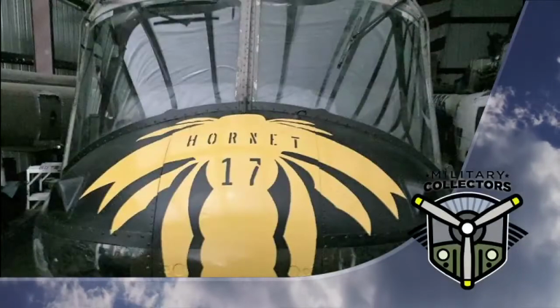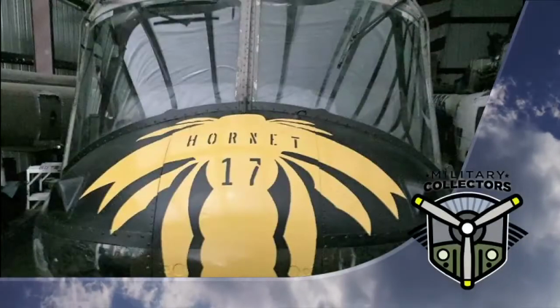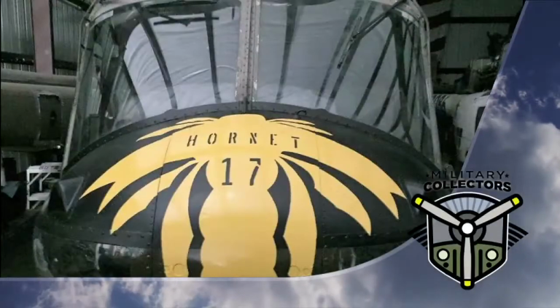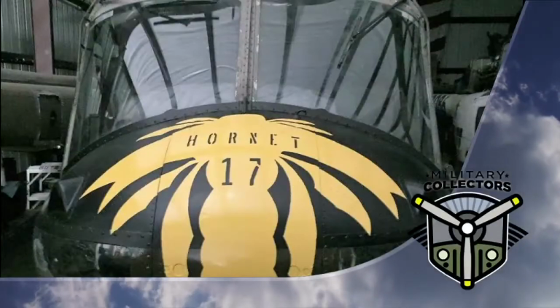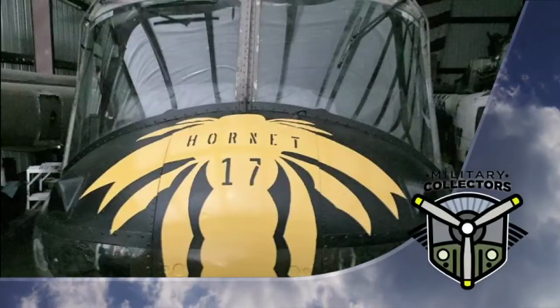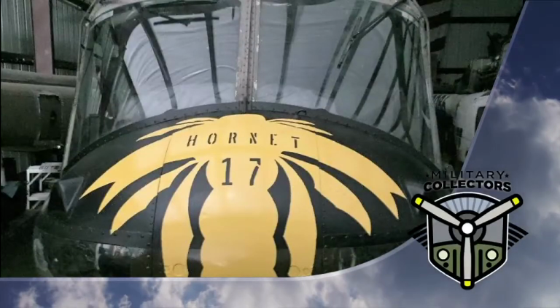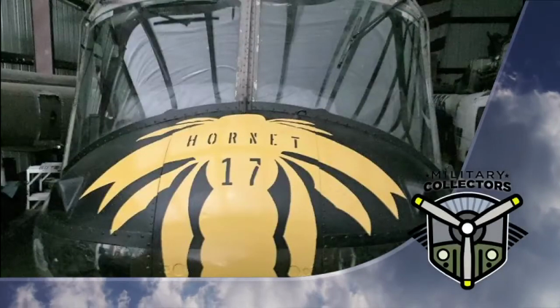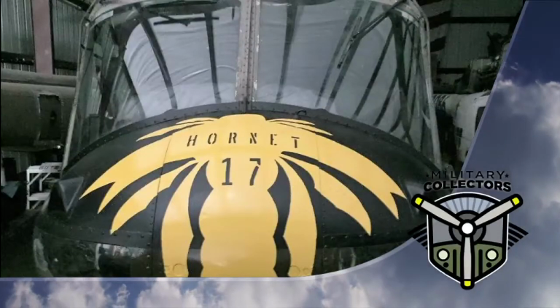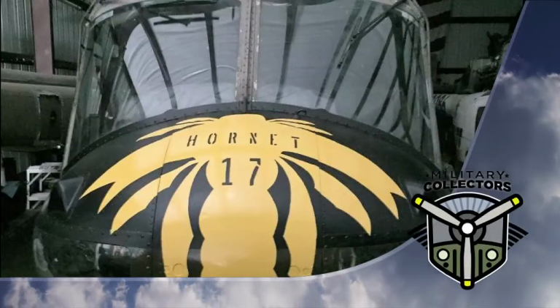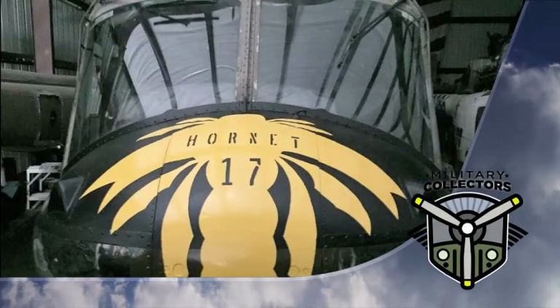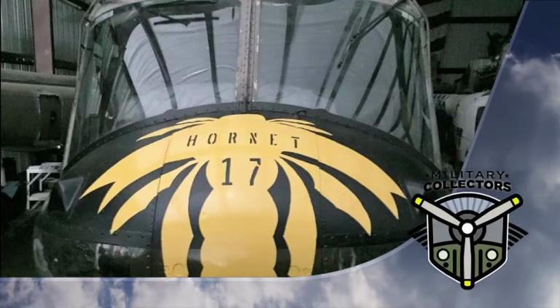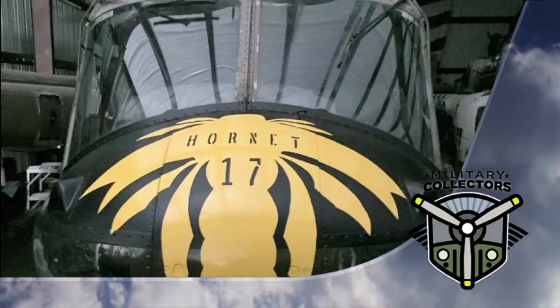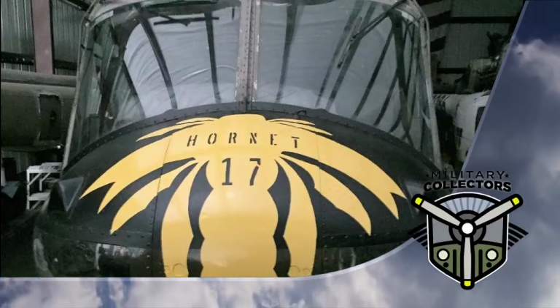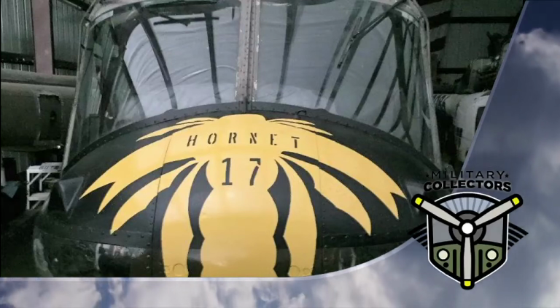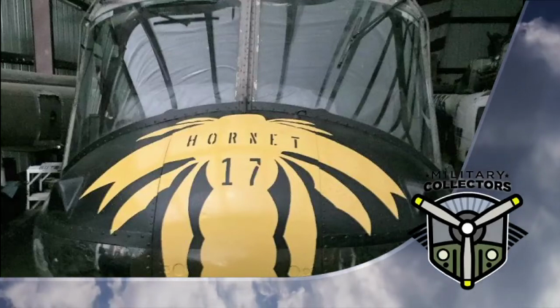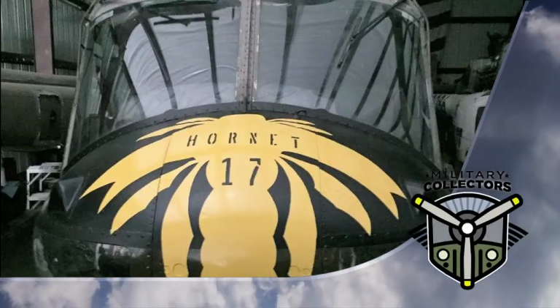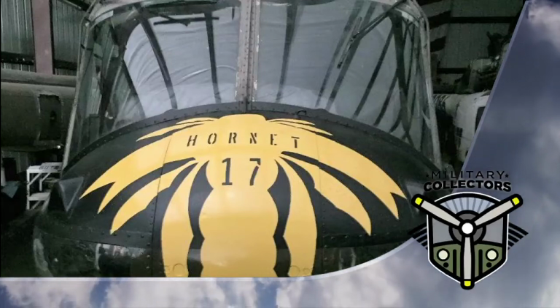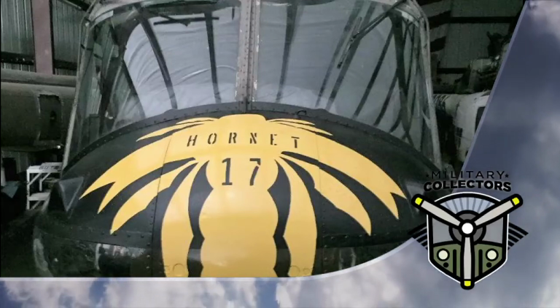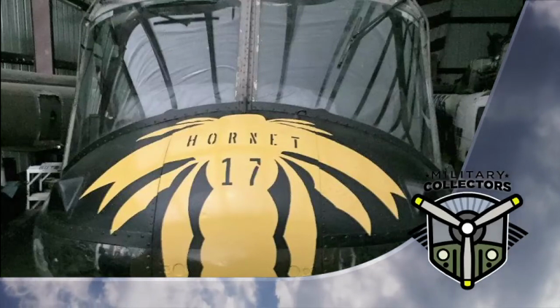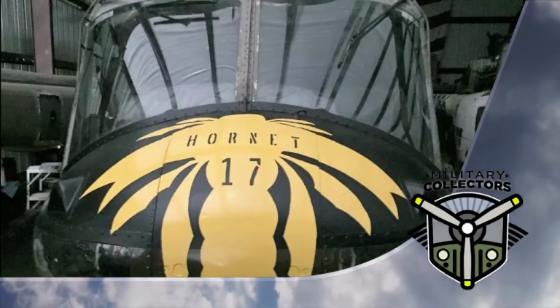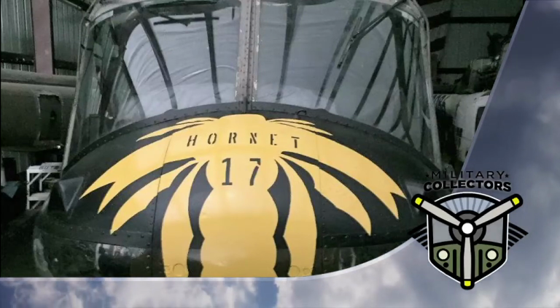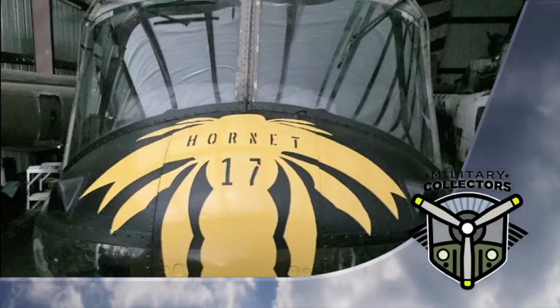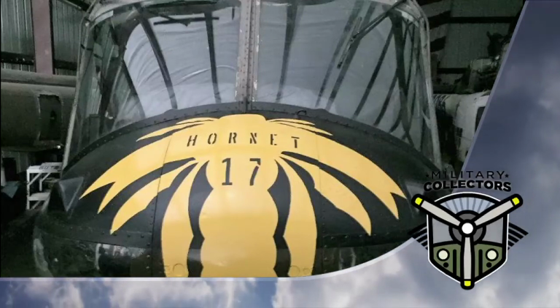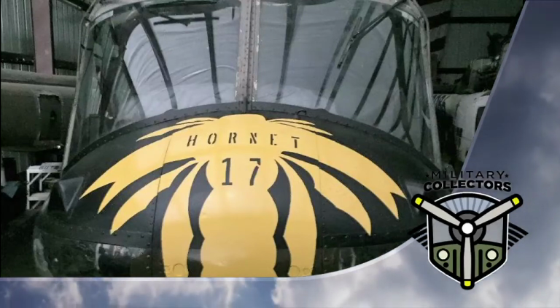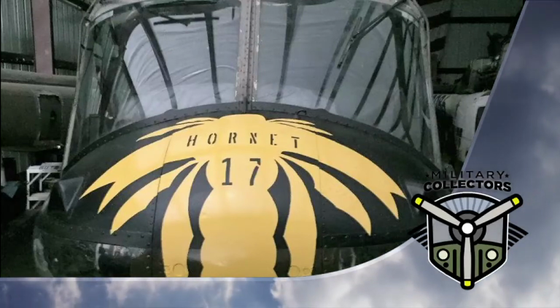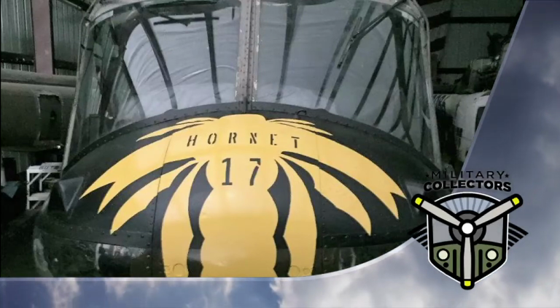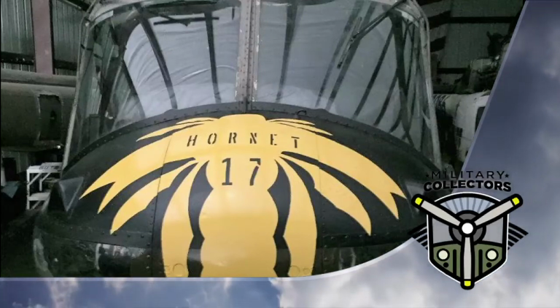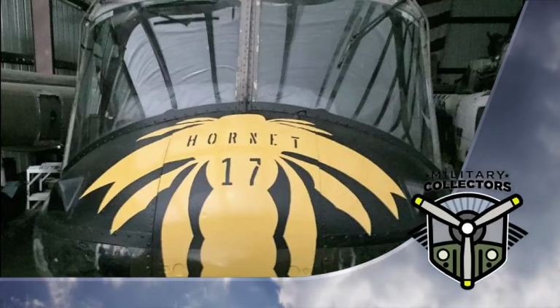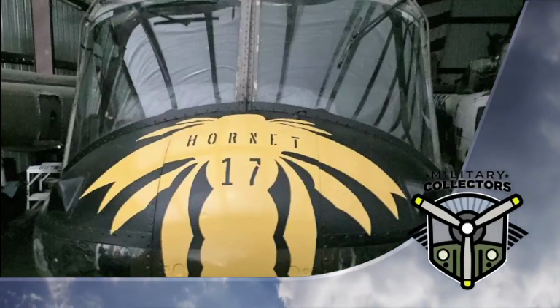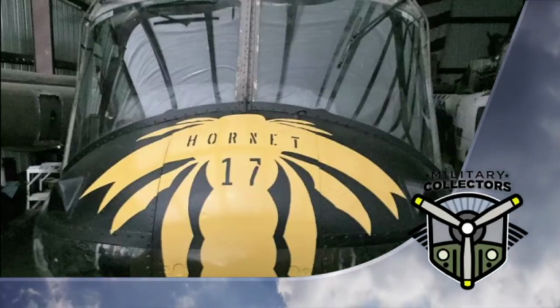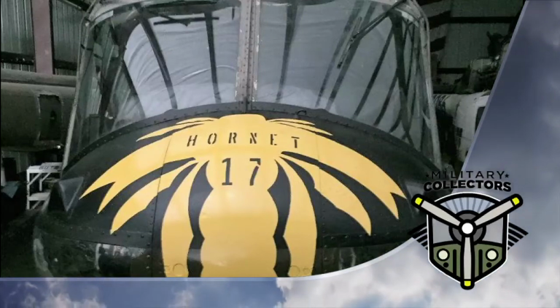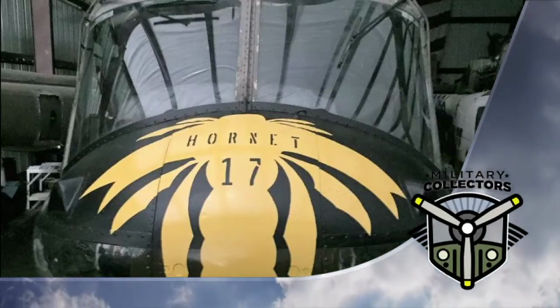Stay tuned. When we come back from commercial break, we take a look at another Huey Helicopter Restoration Project.